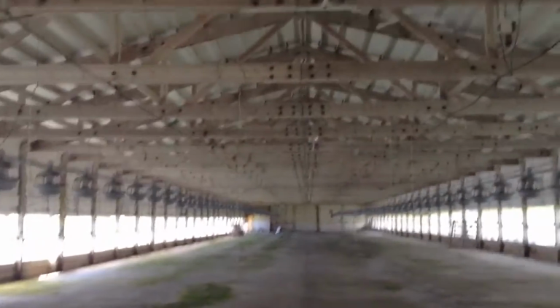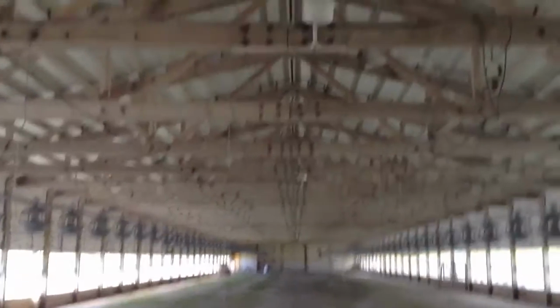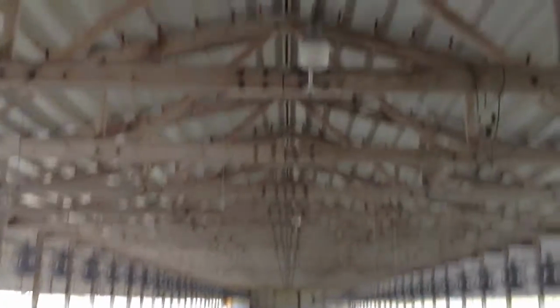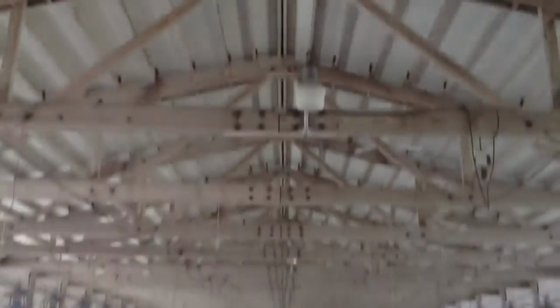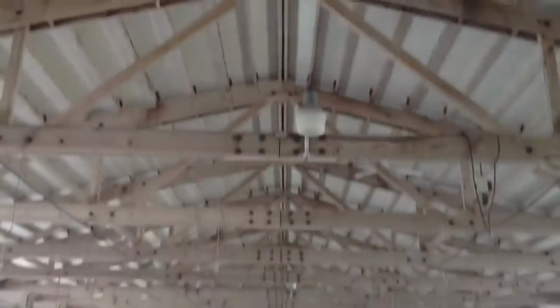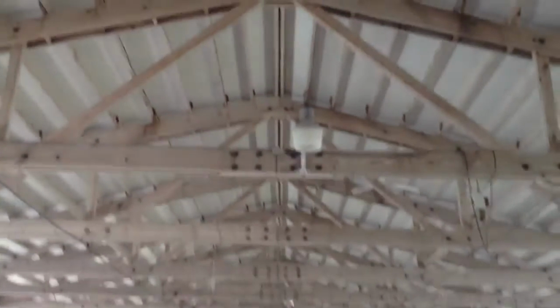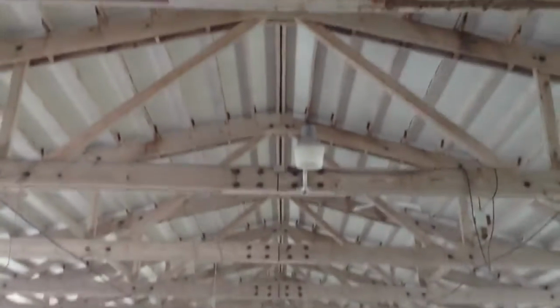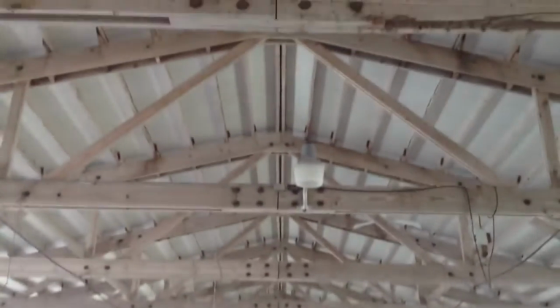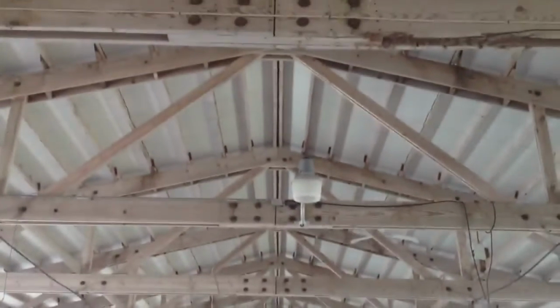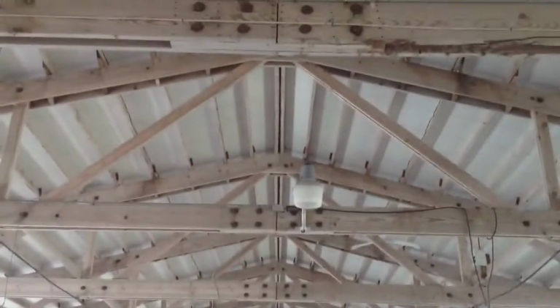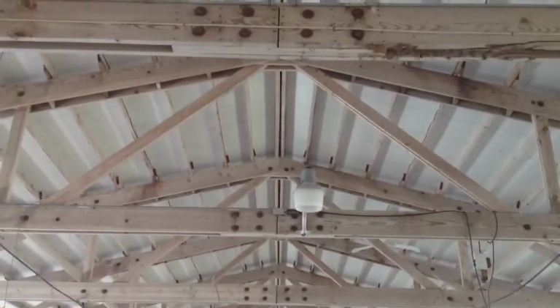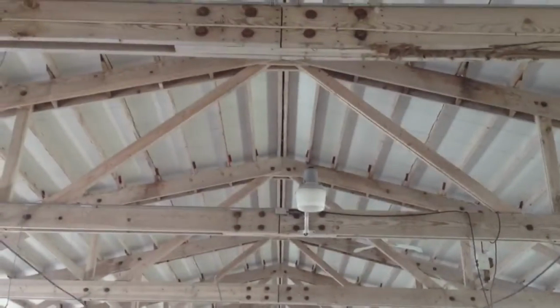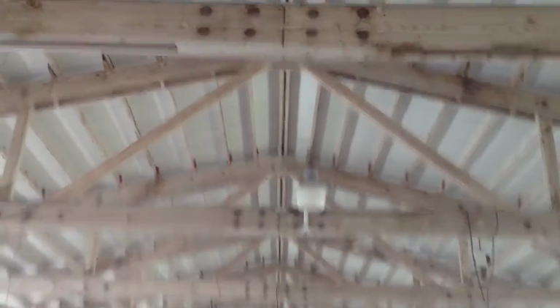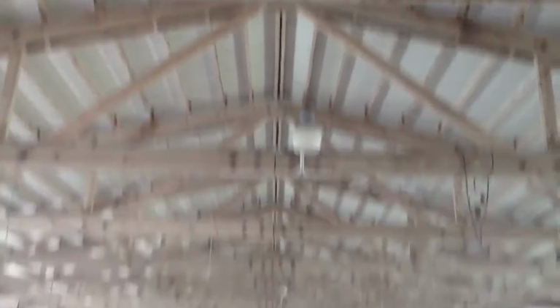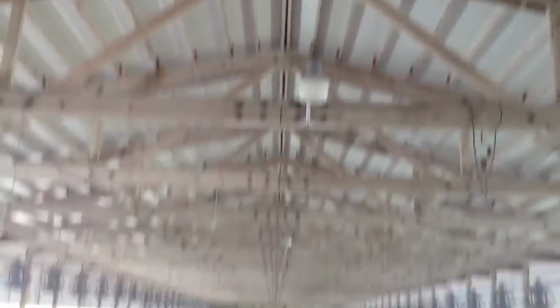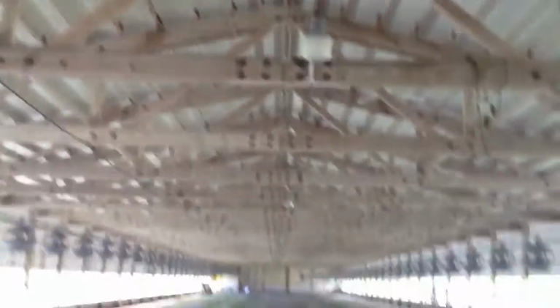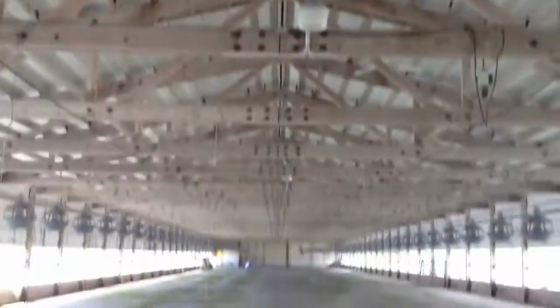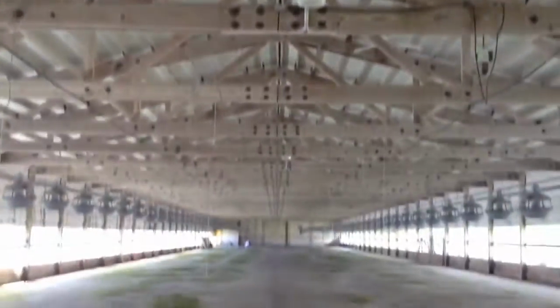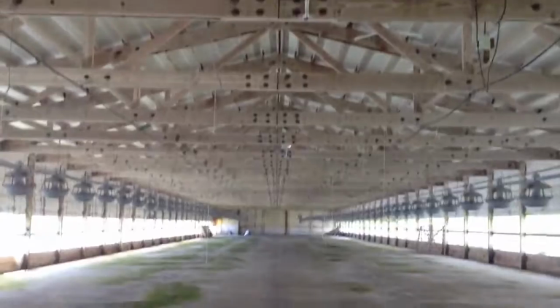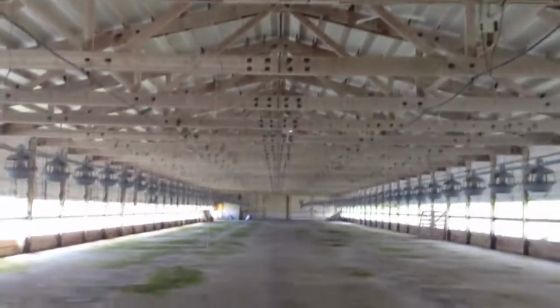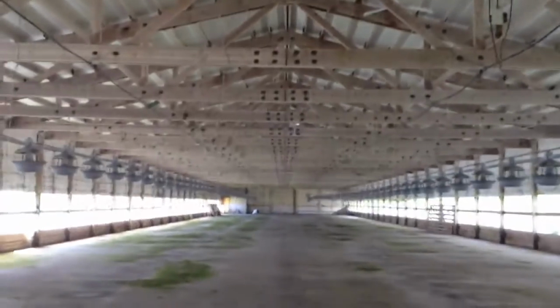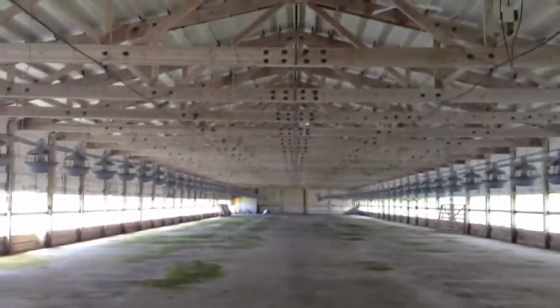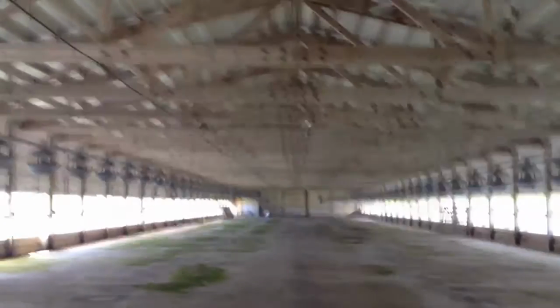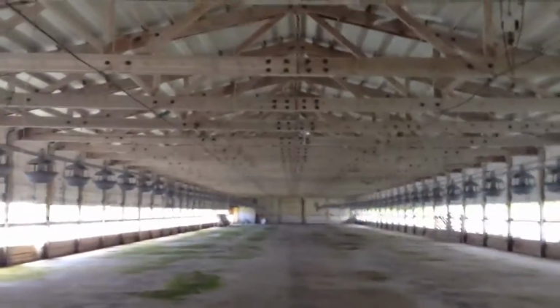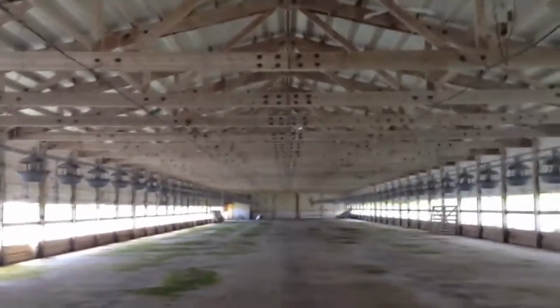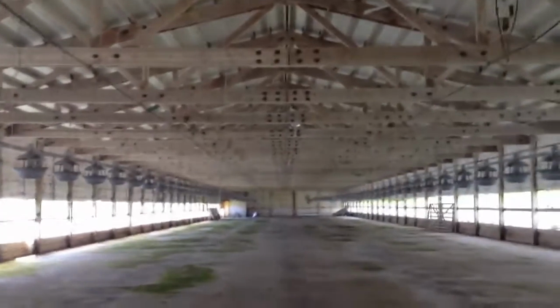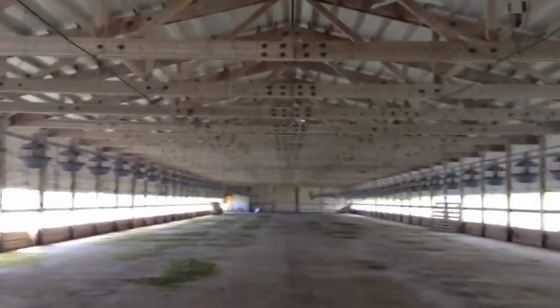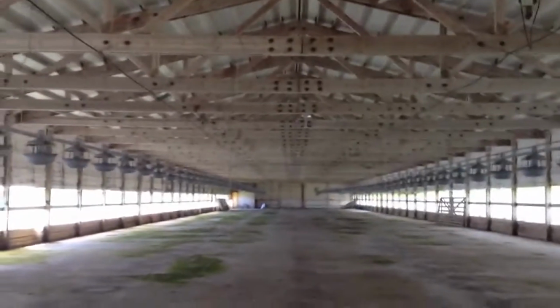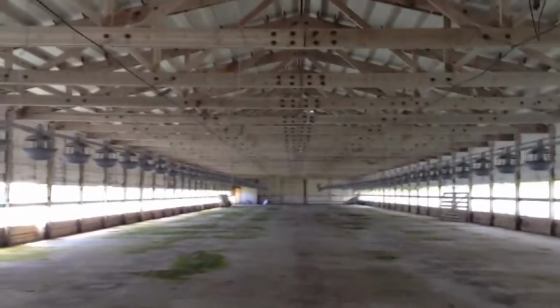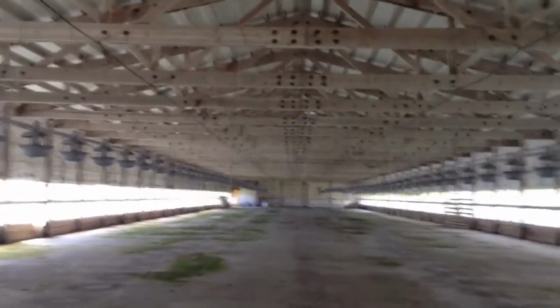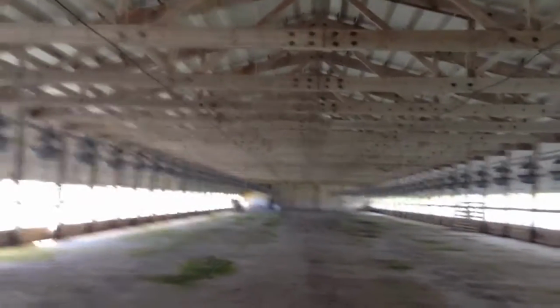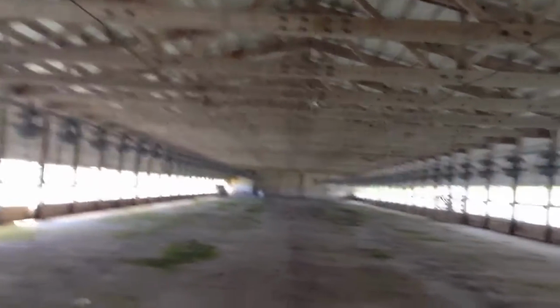Nice high ceiling. Plenty of support. Could be used for almost anything. Let's walk it off.